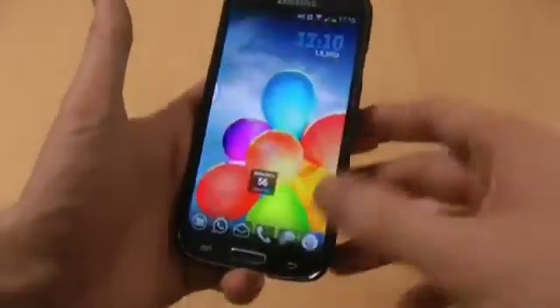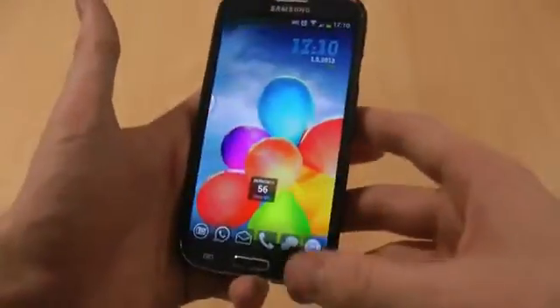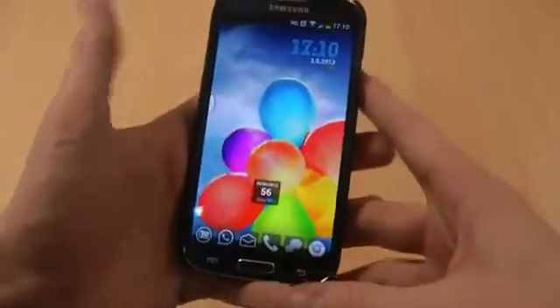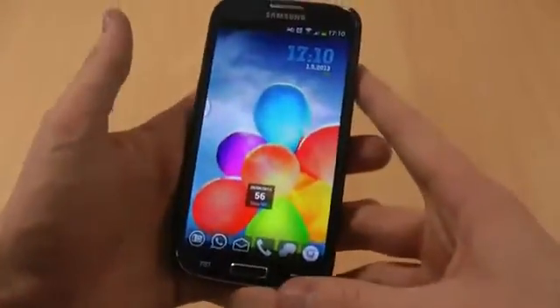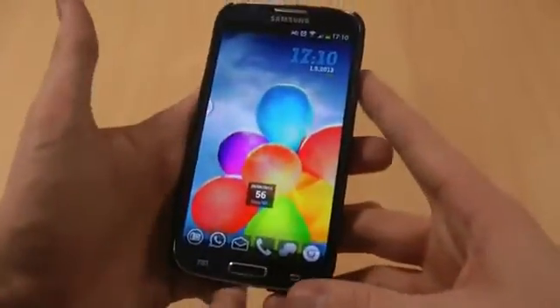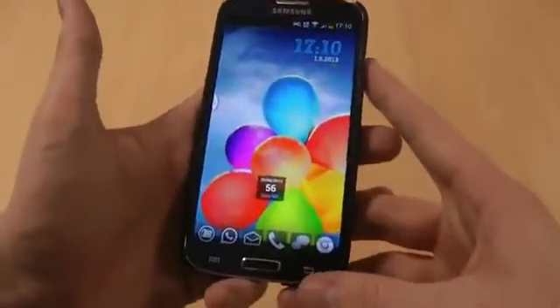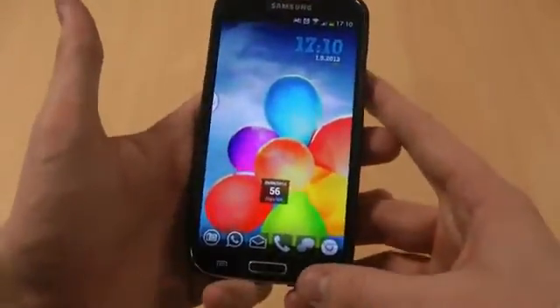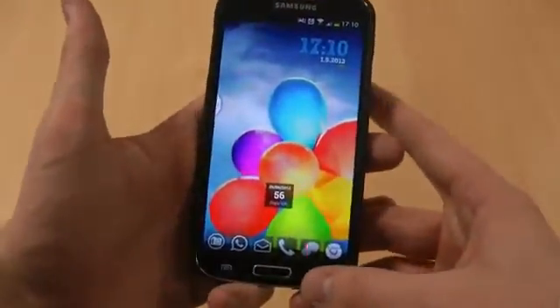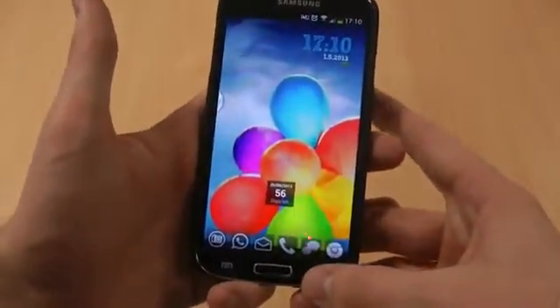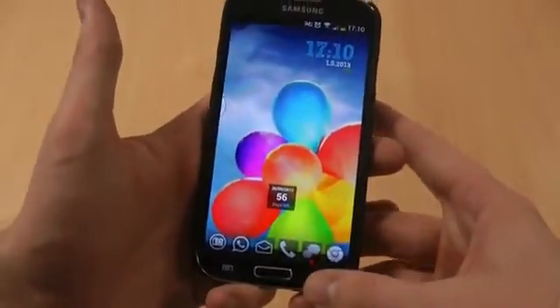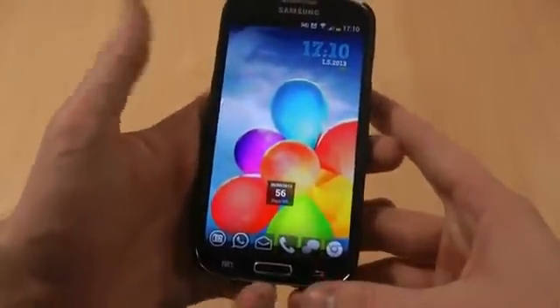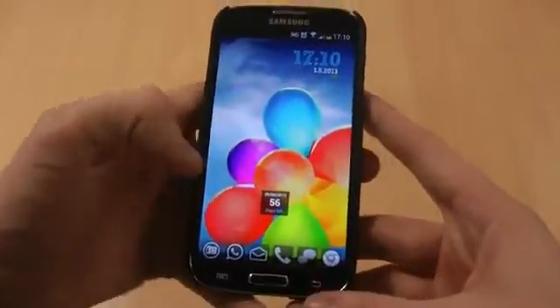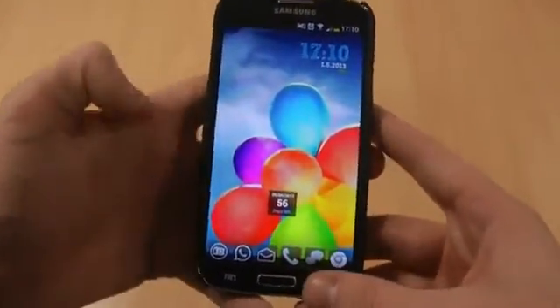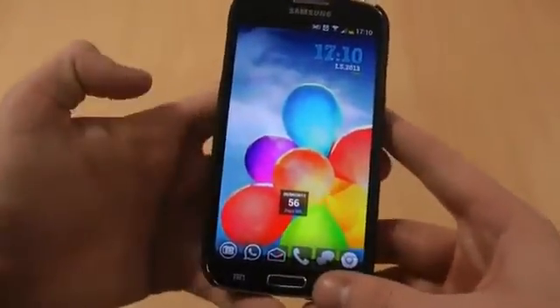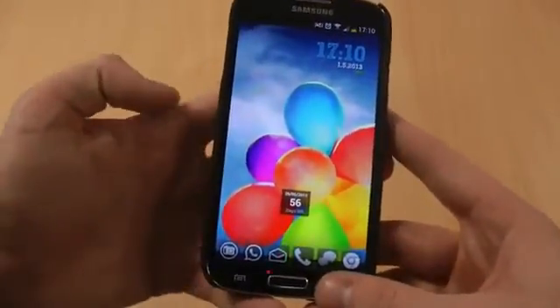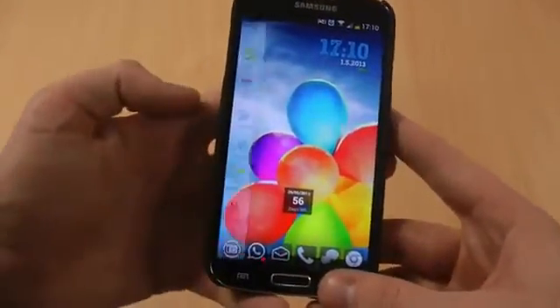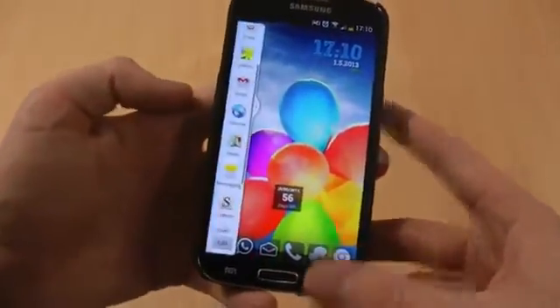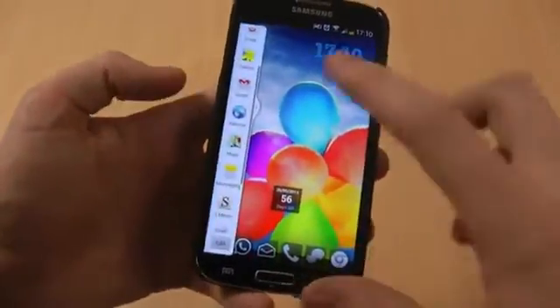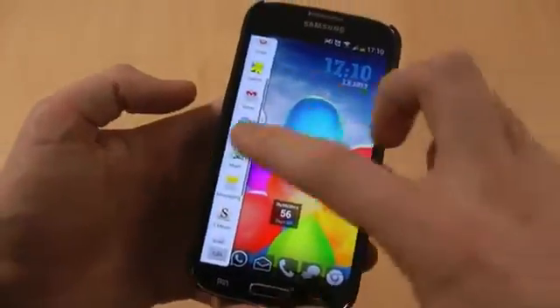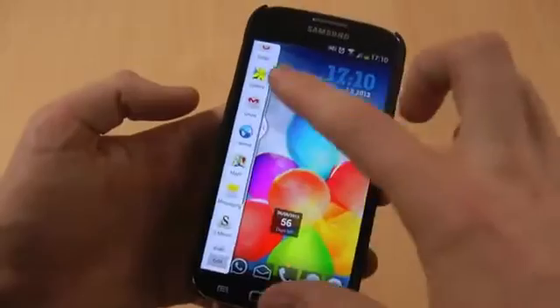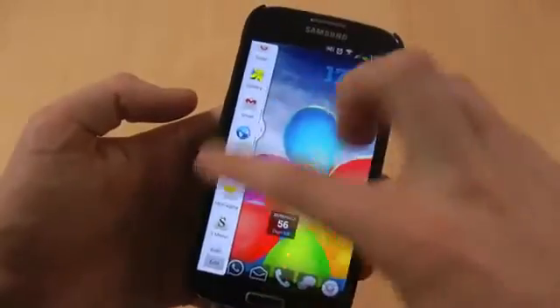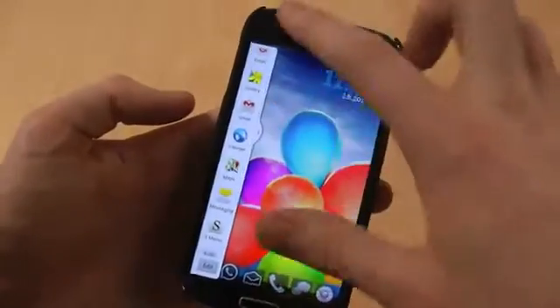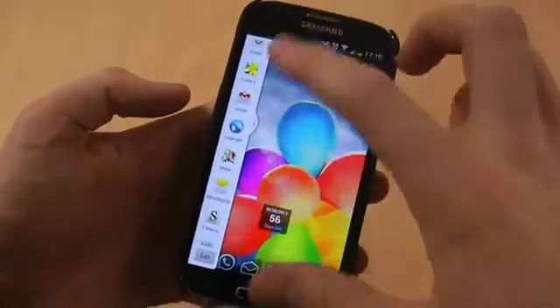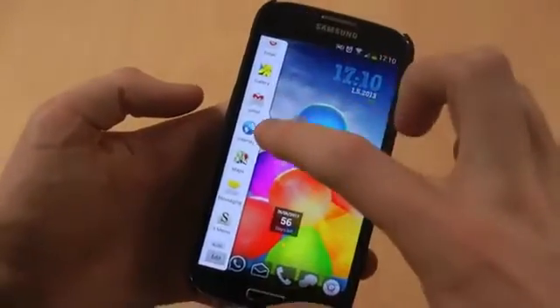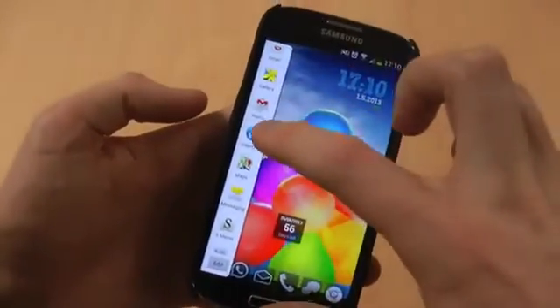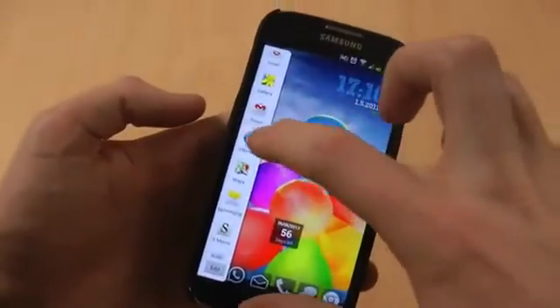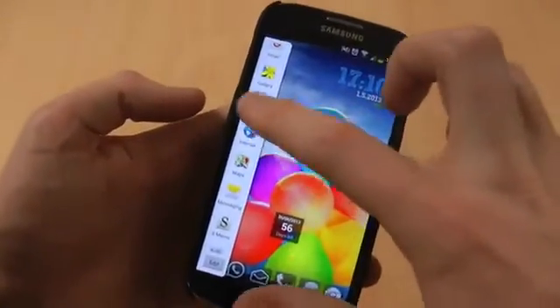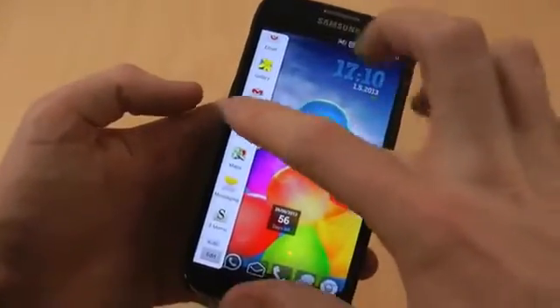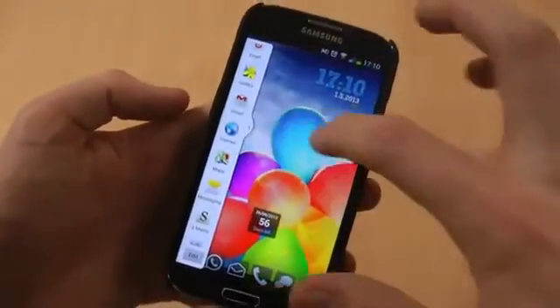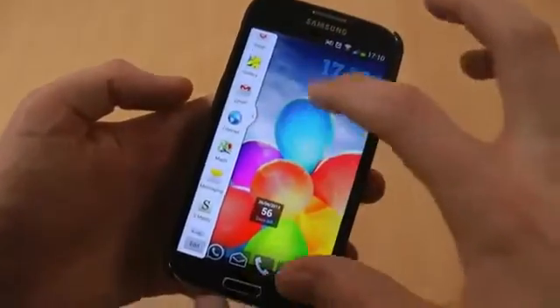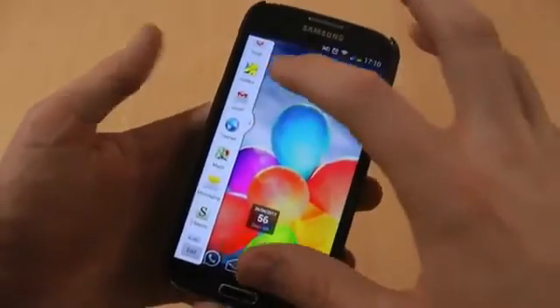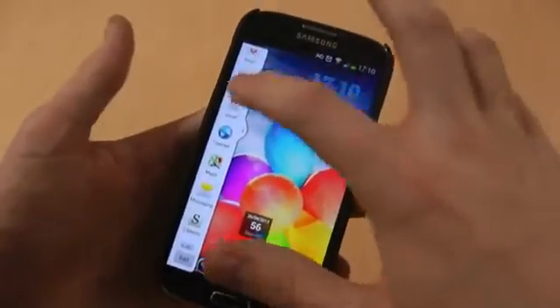So what you need to do on your home screen is hold down the back button, and you'll notice this window pop up, or a little white circle which you can drag out.